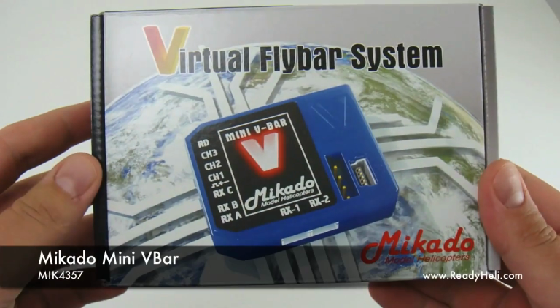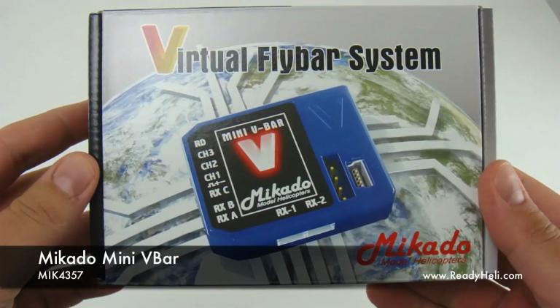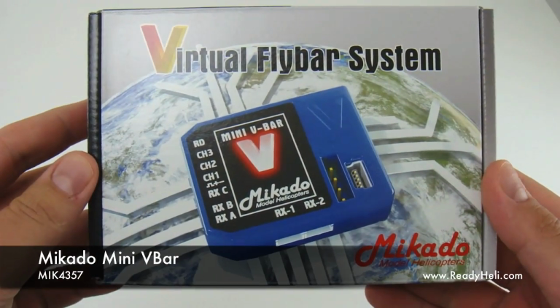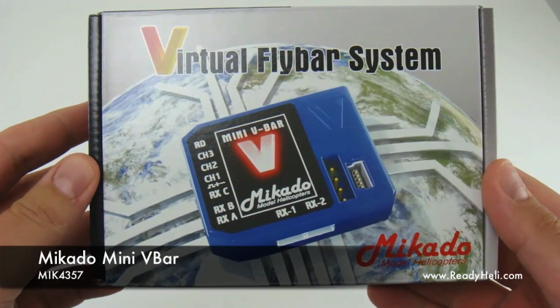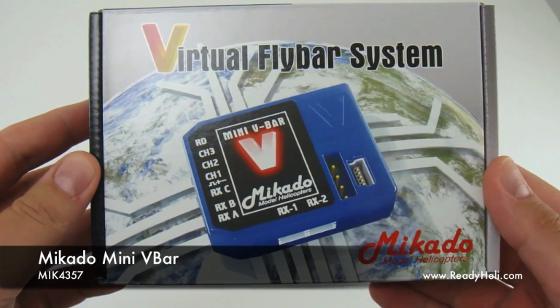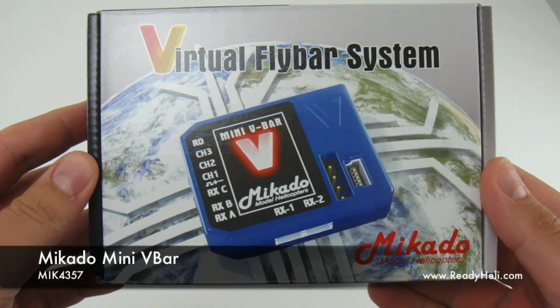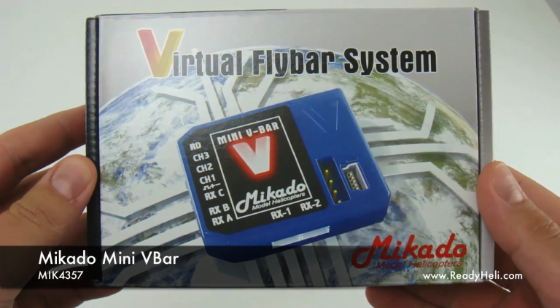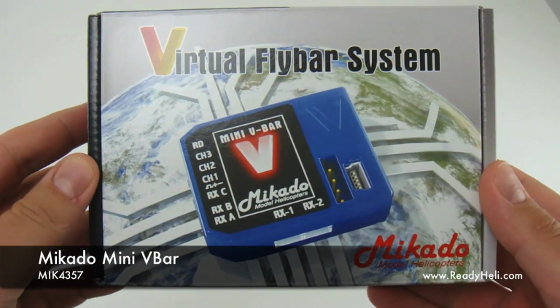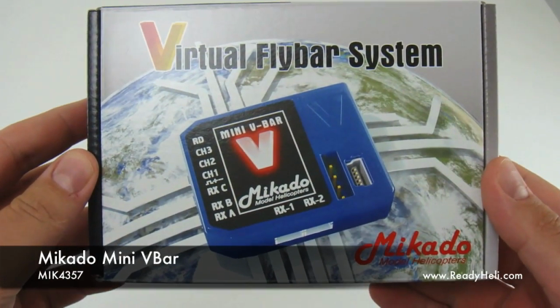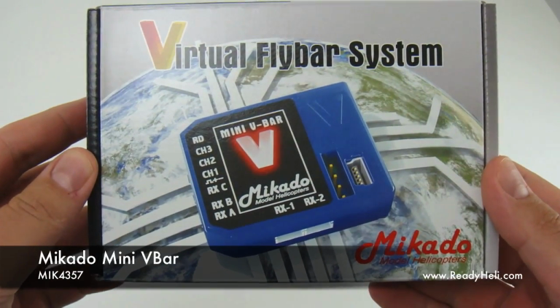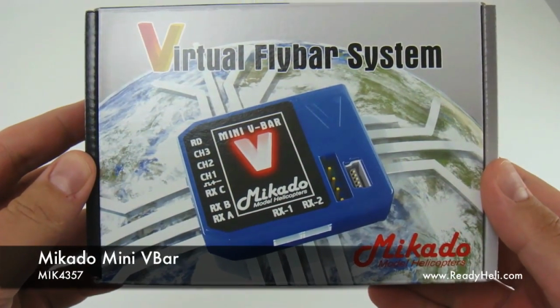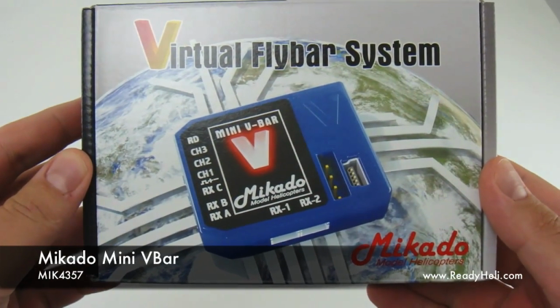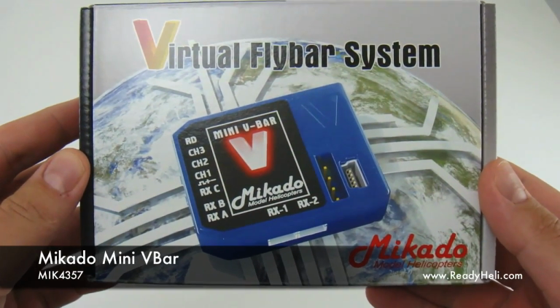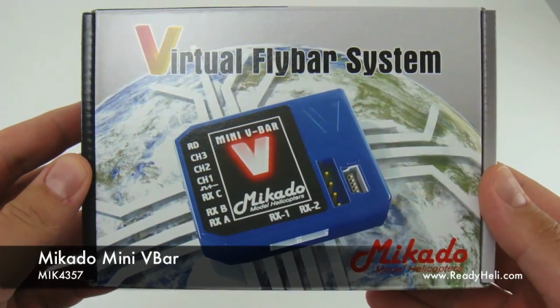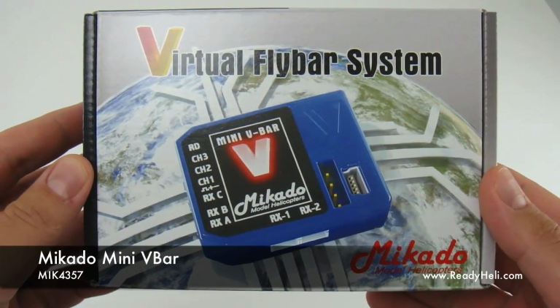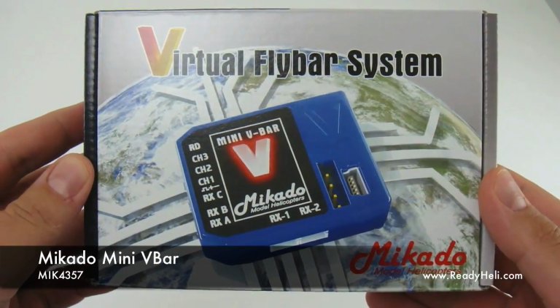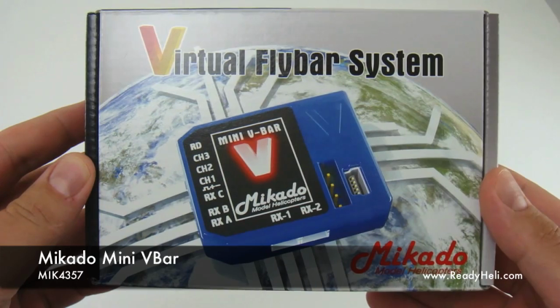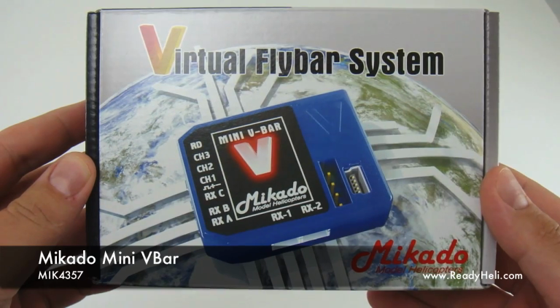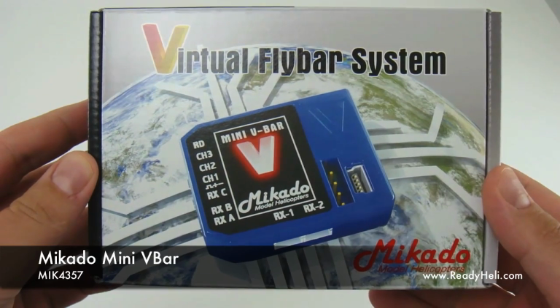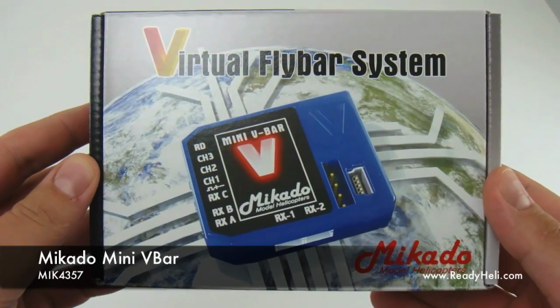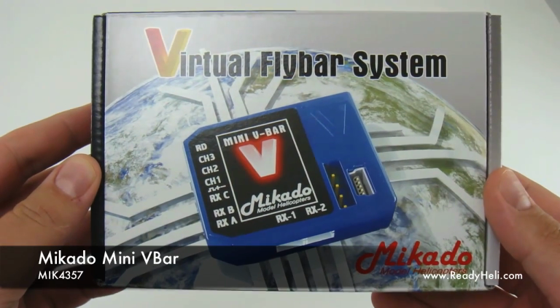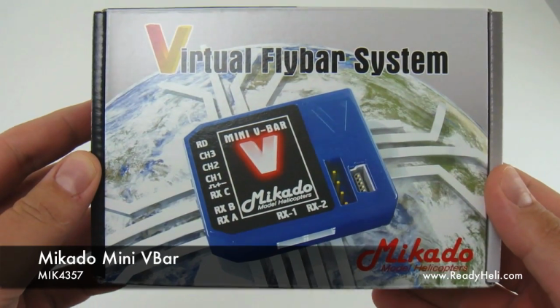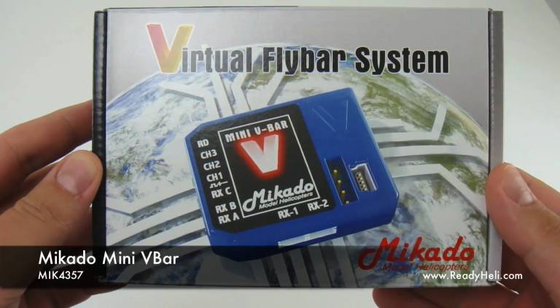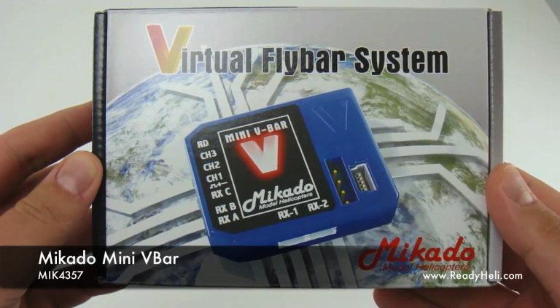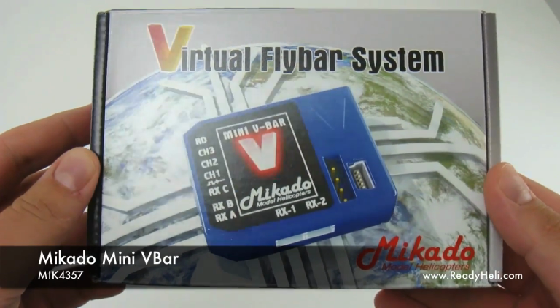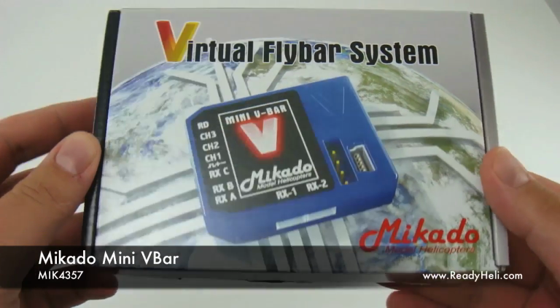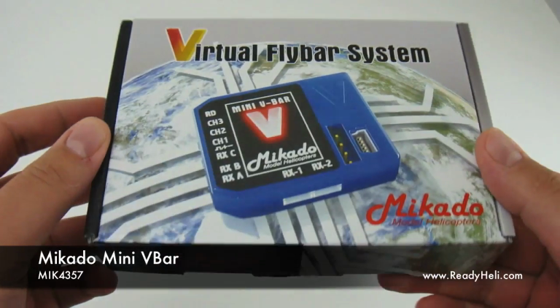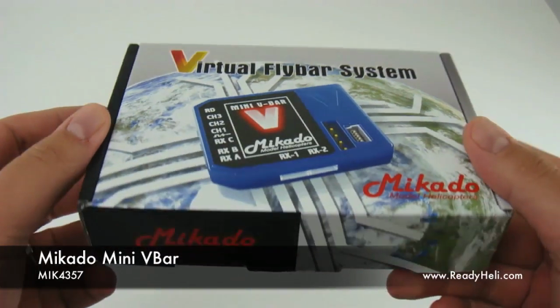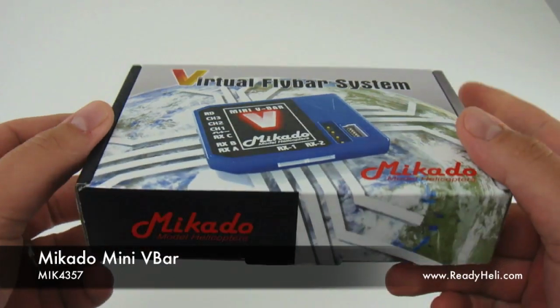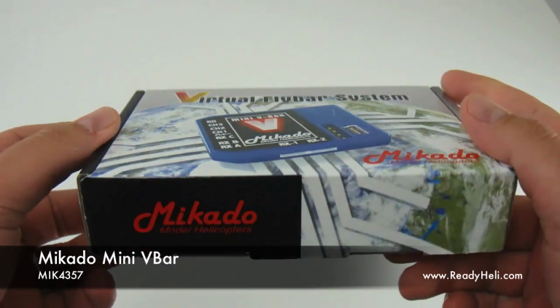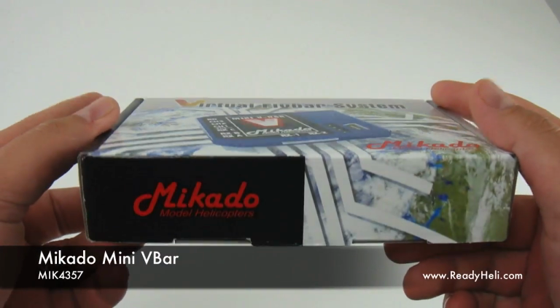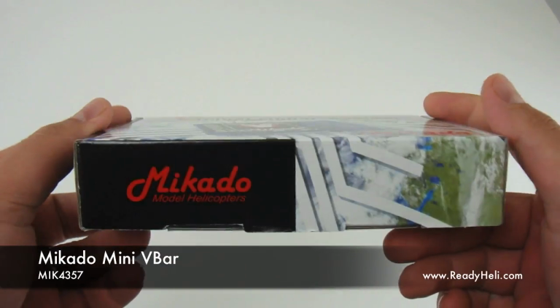Greetings! Let's take a look at the new mini V-Bar from Mikado.